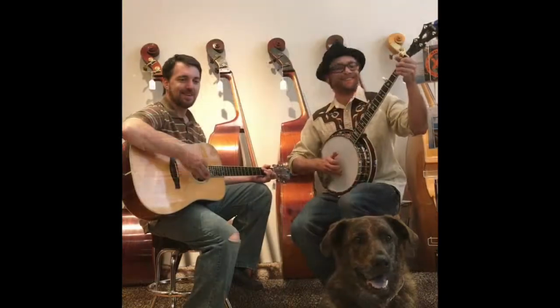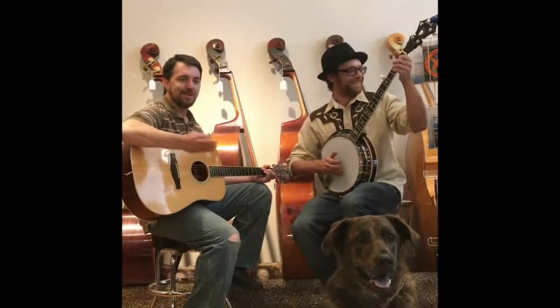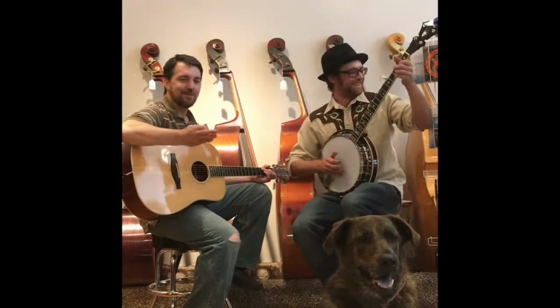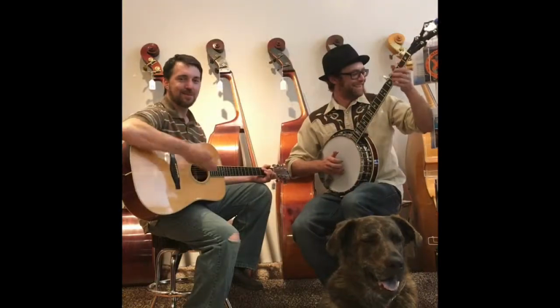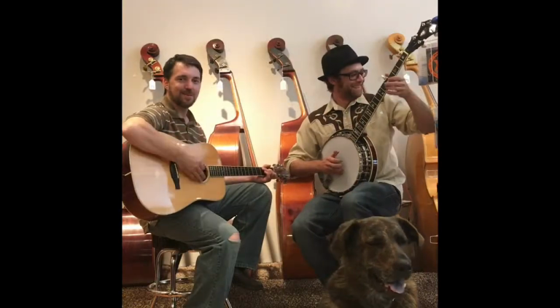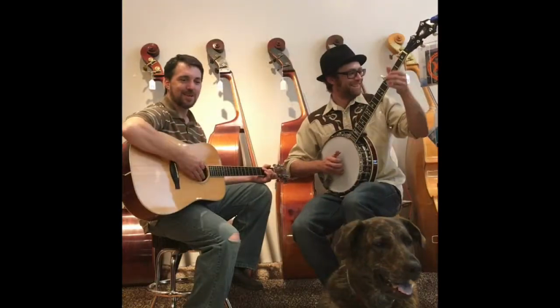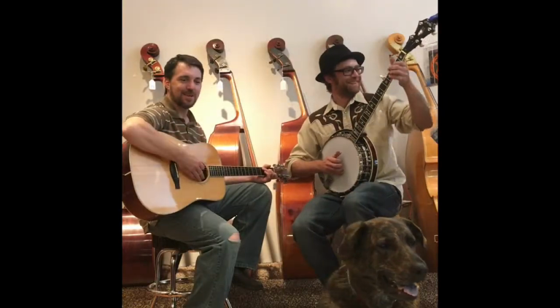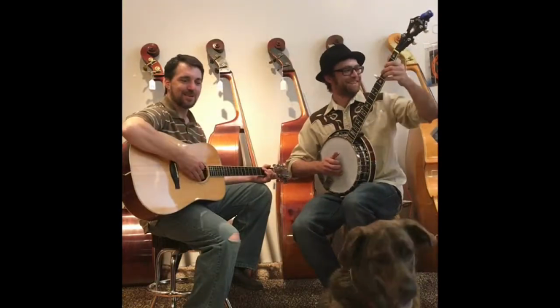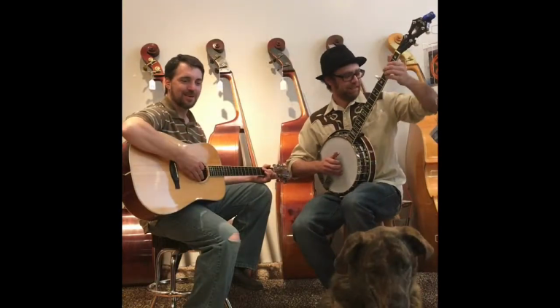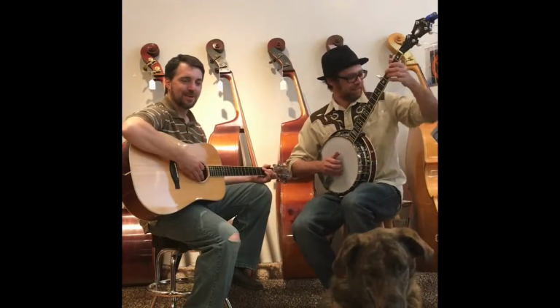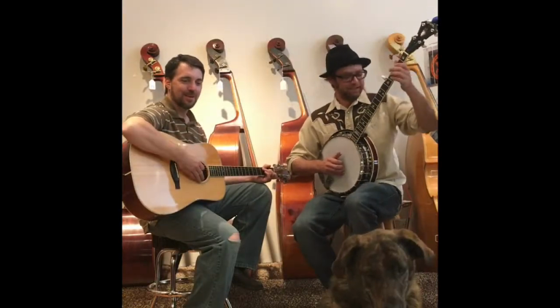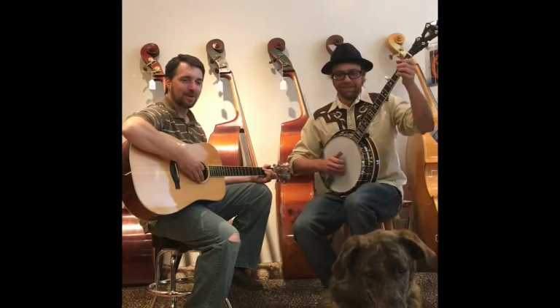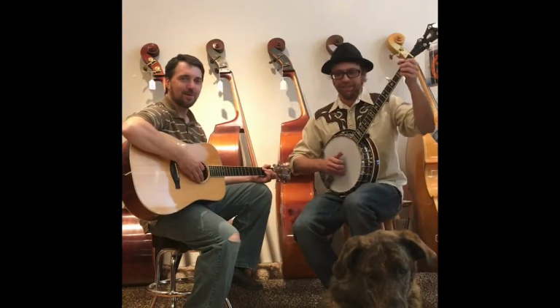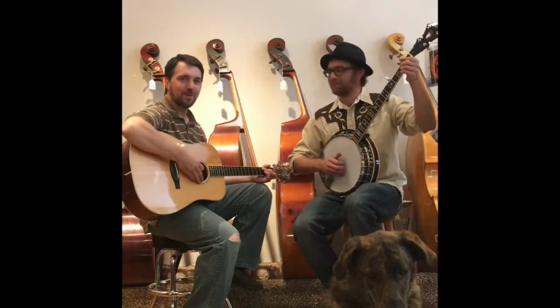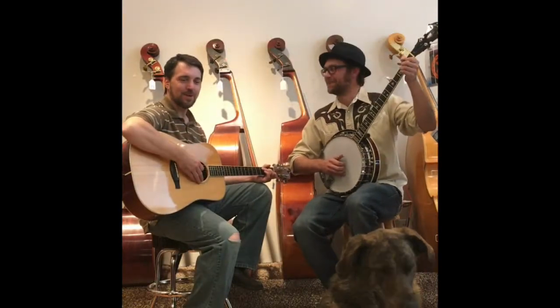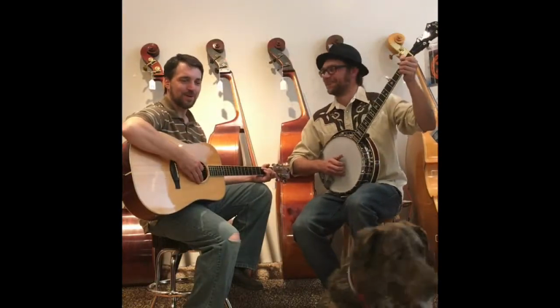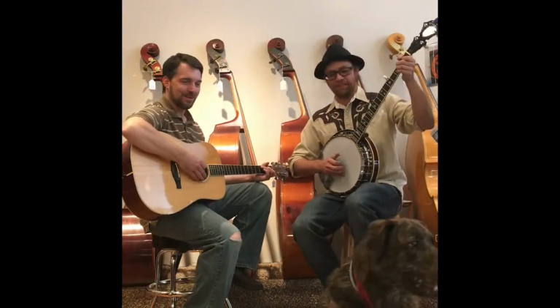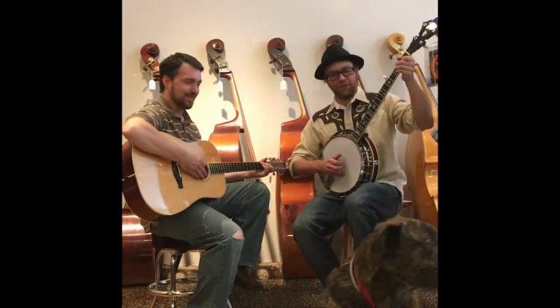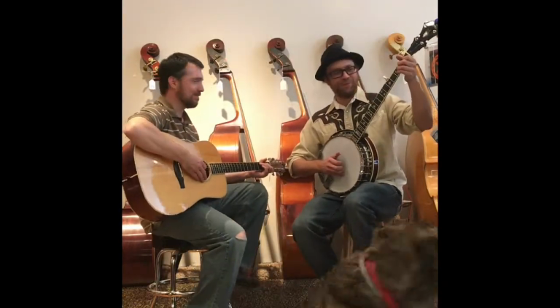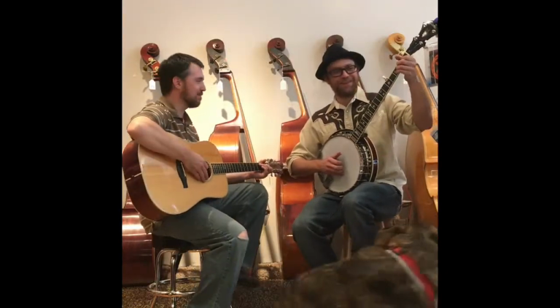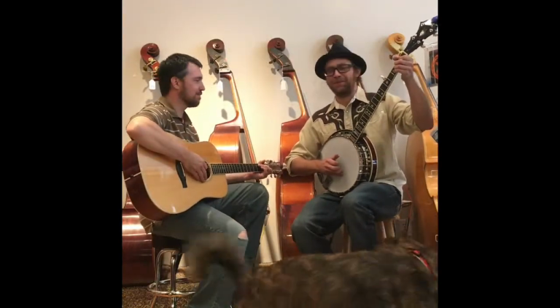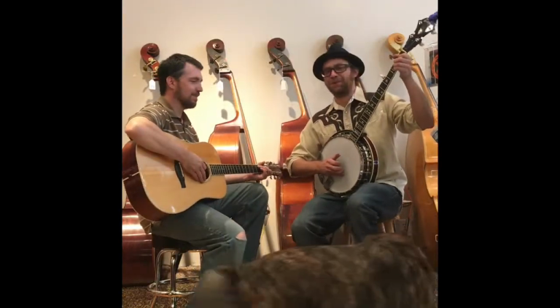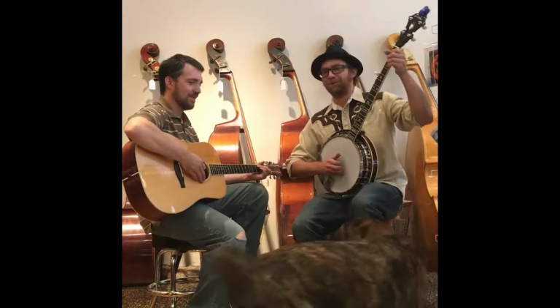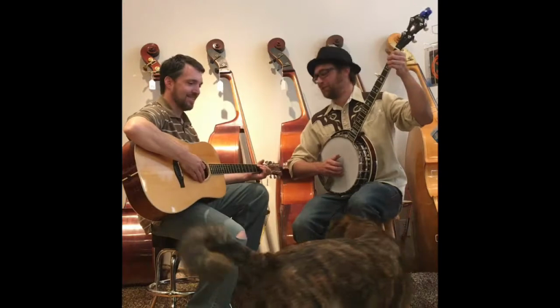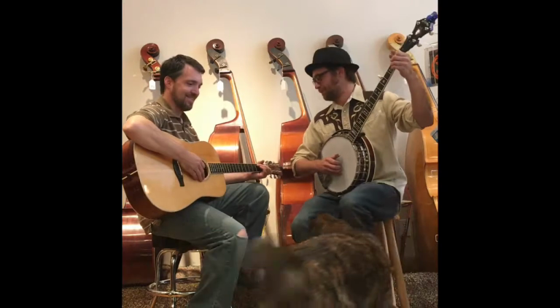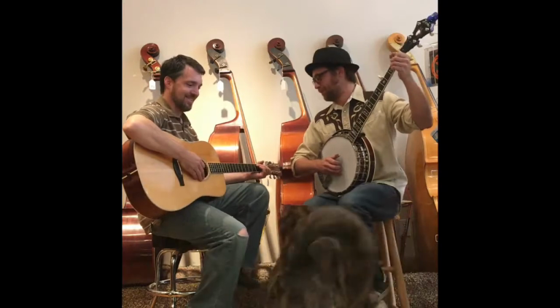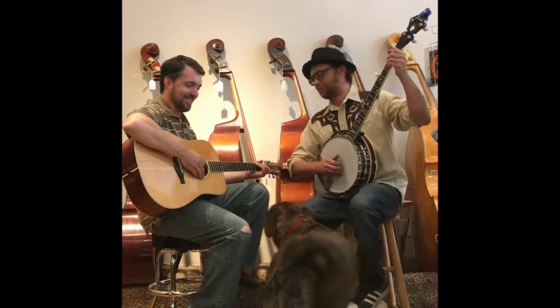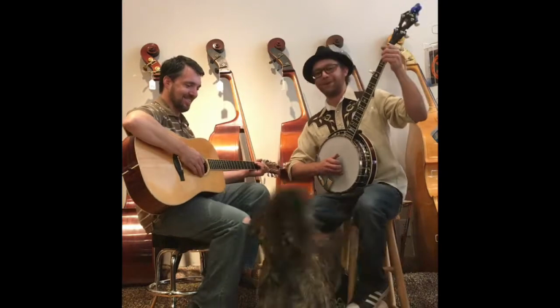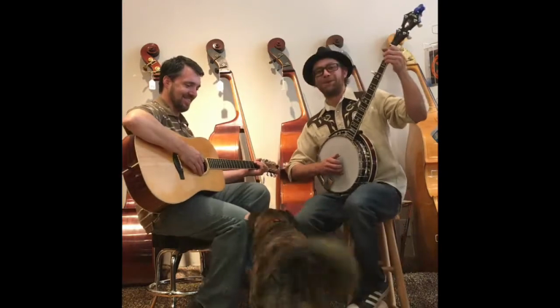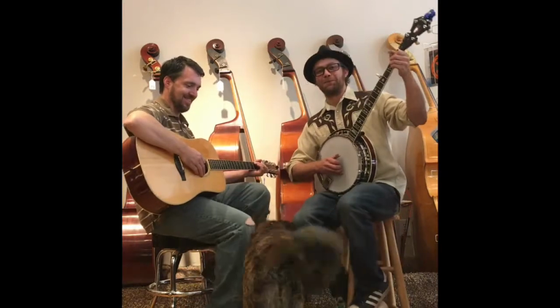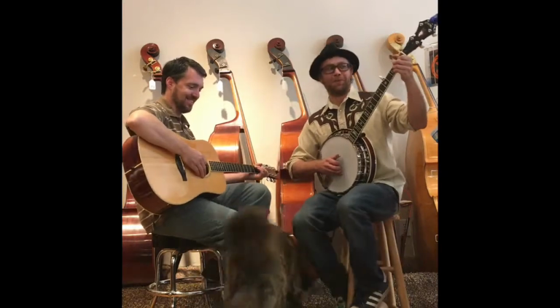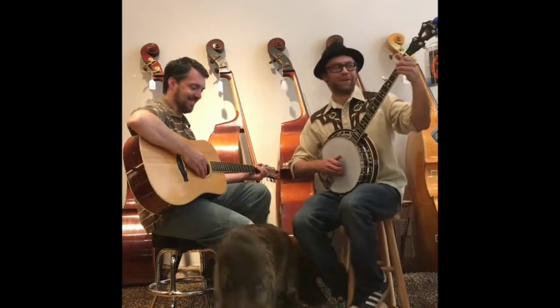And of course, our good old boy Duke. Duke, he's going to do some 'Home Sweet Home' for you.